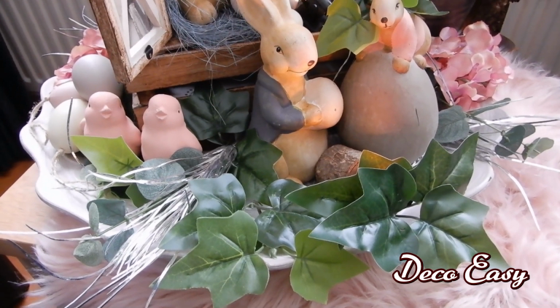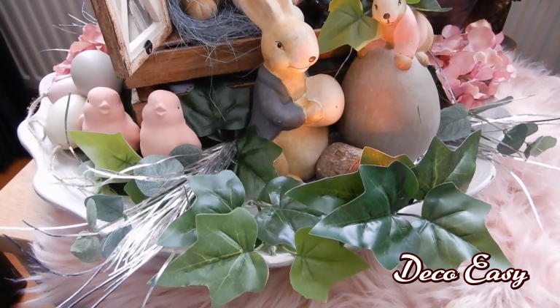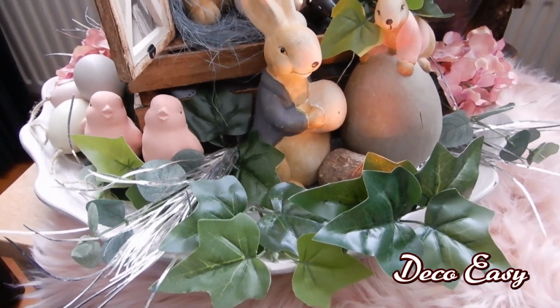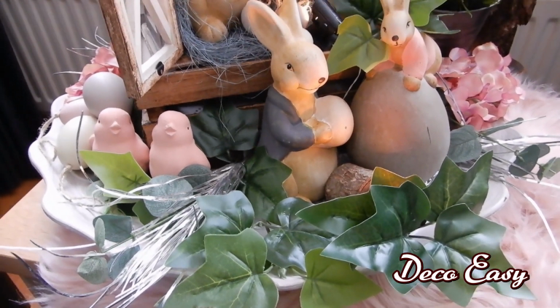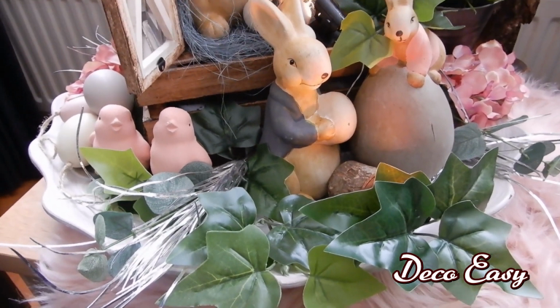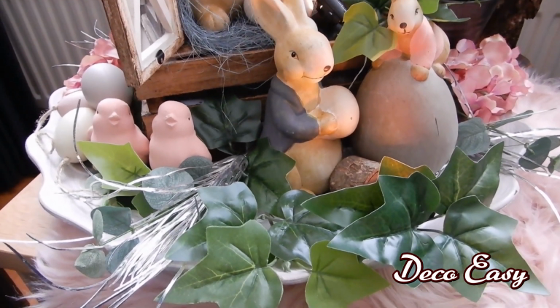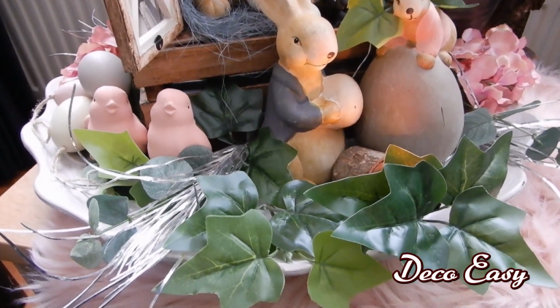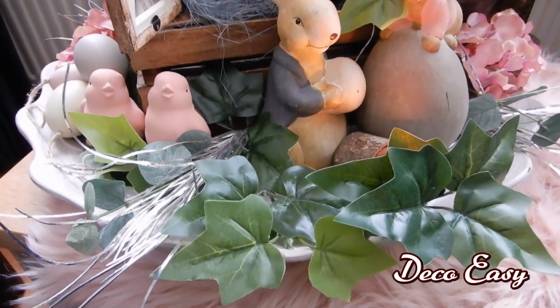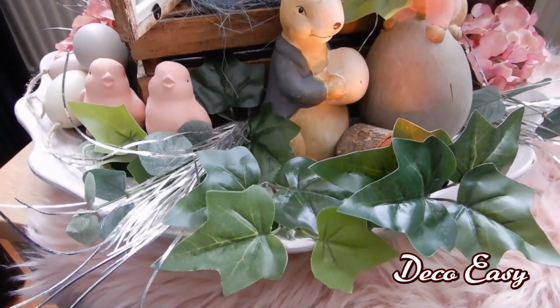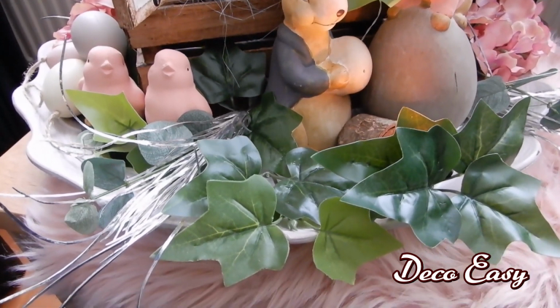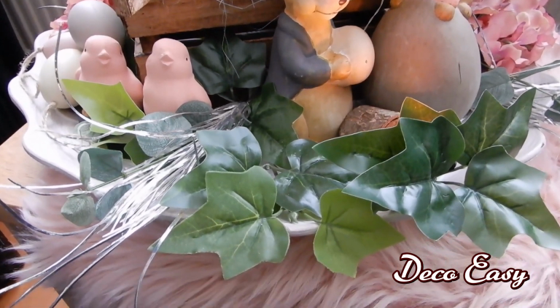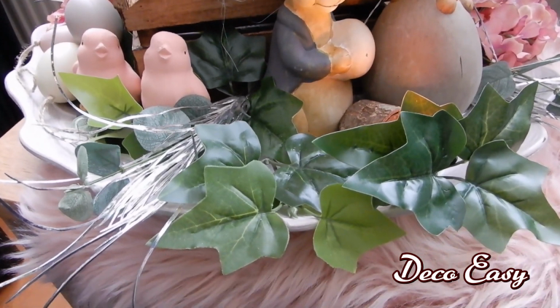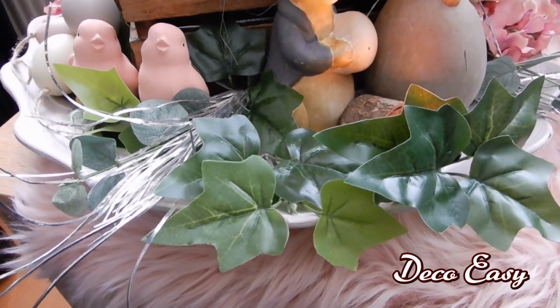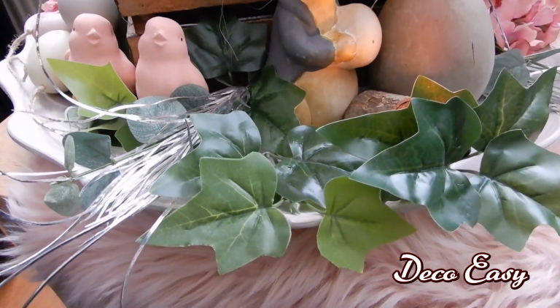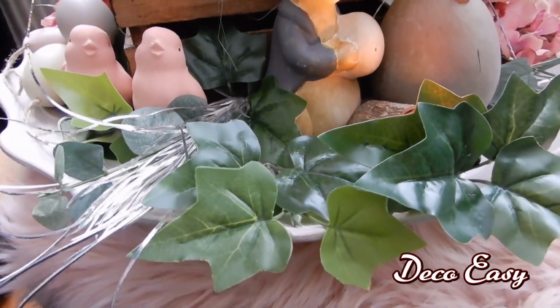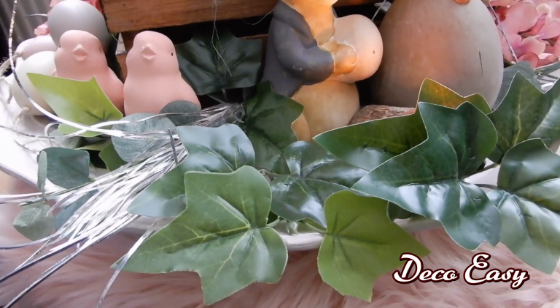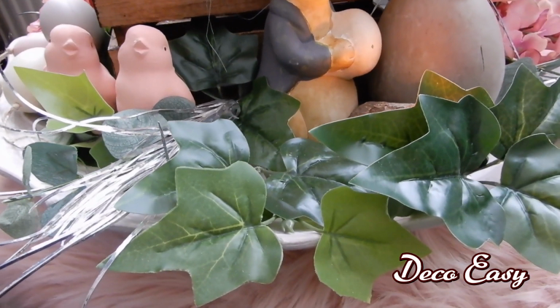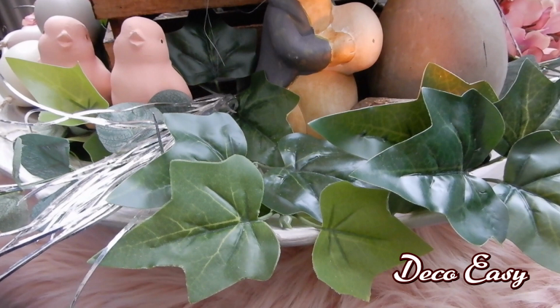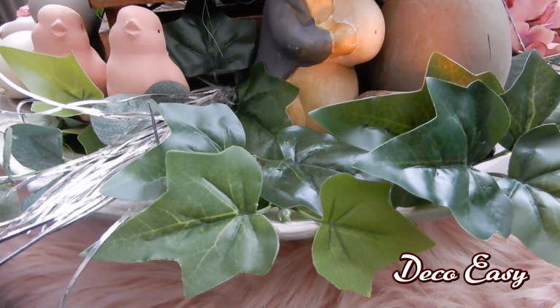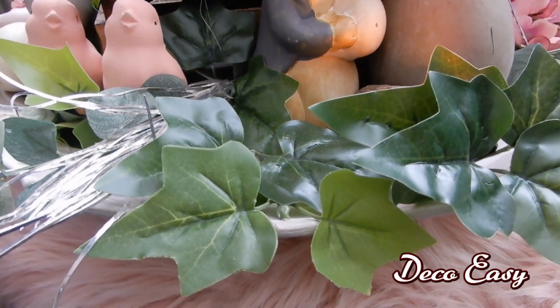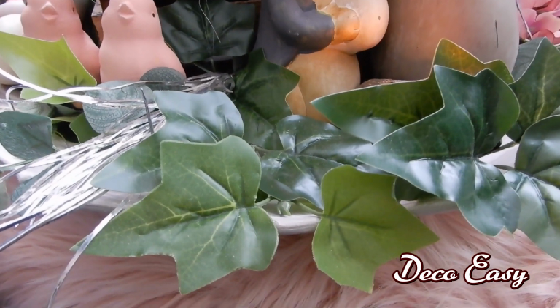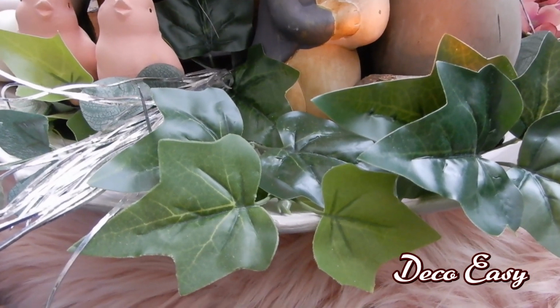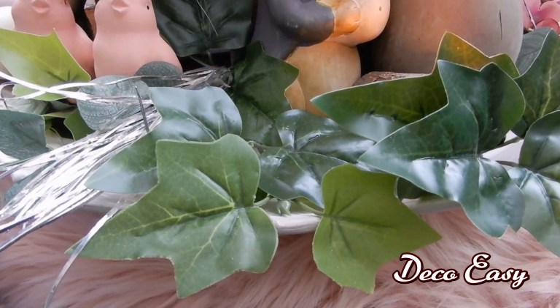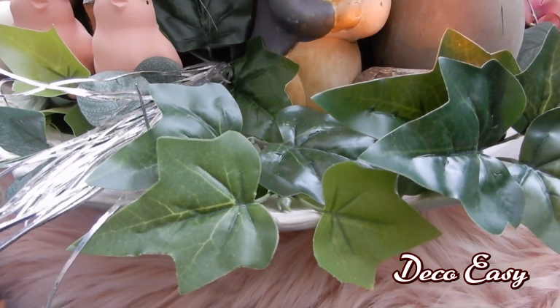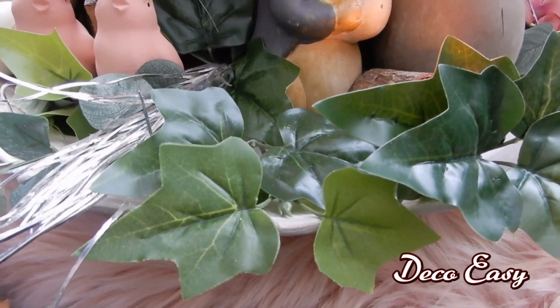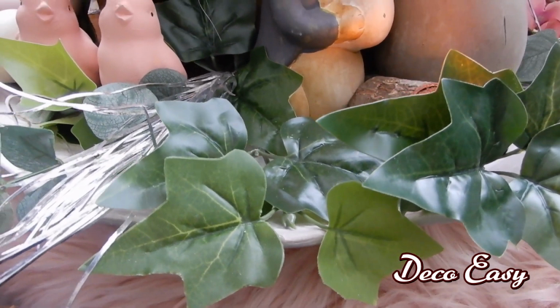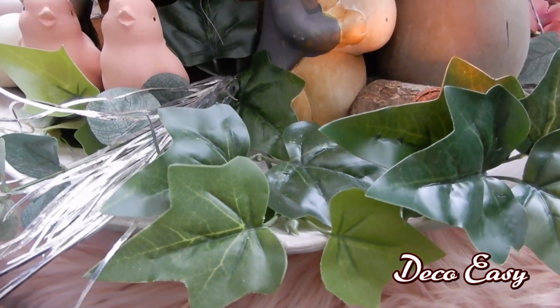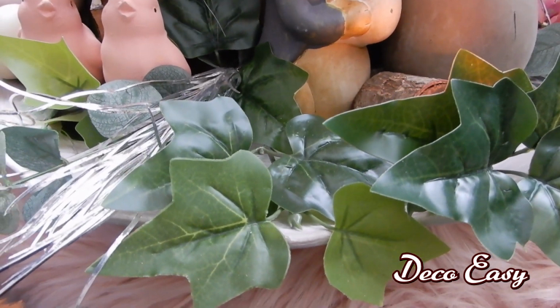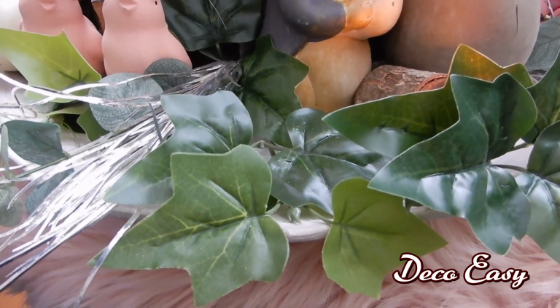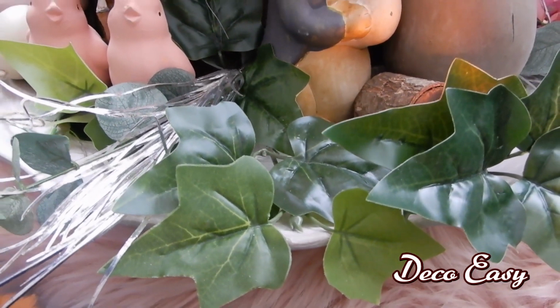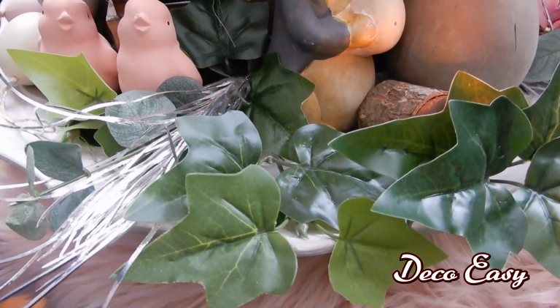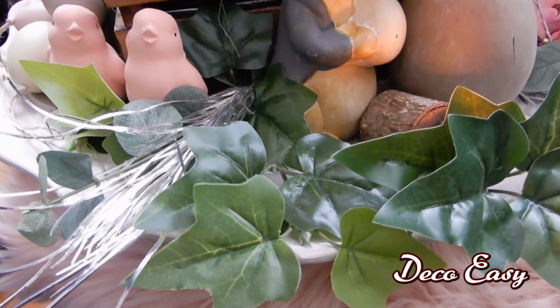Like you see here, this one I also did on a tray, and this time it was a round tray.